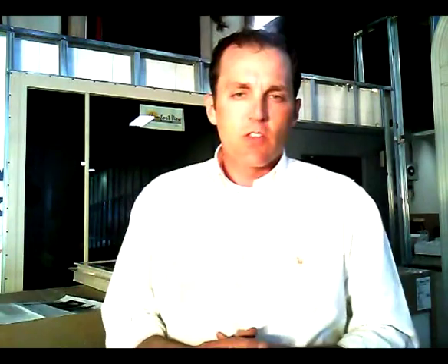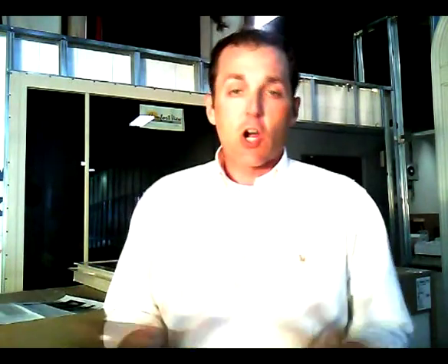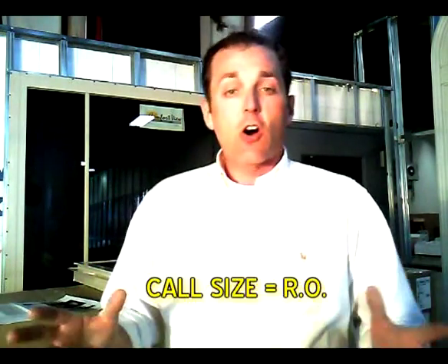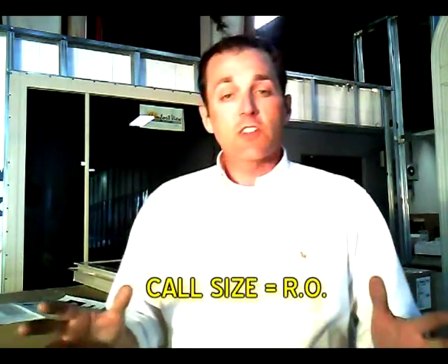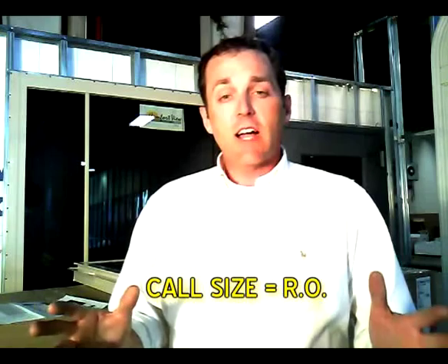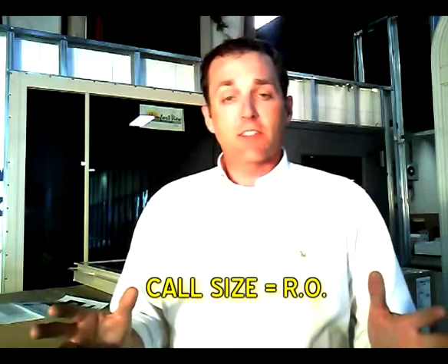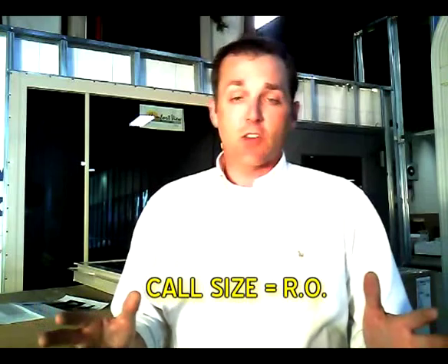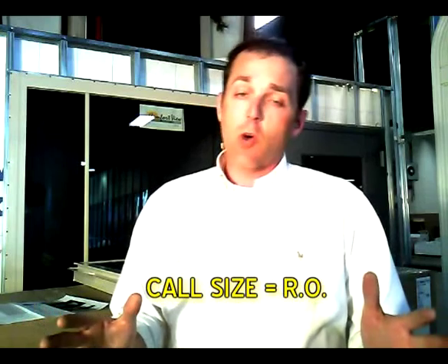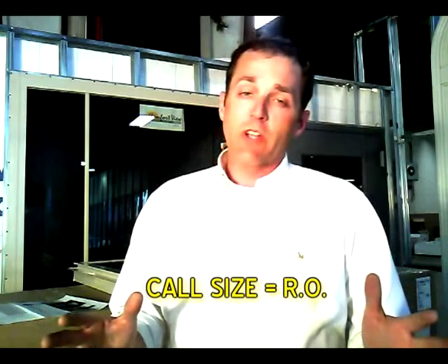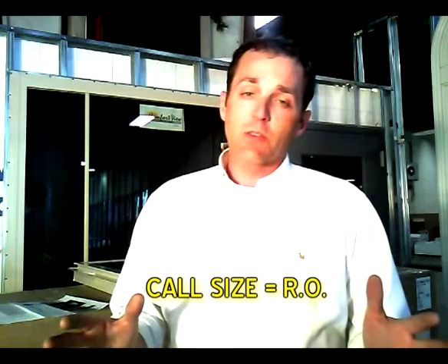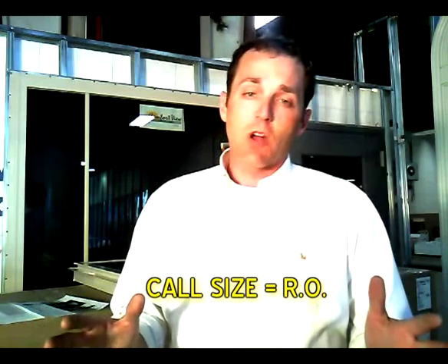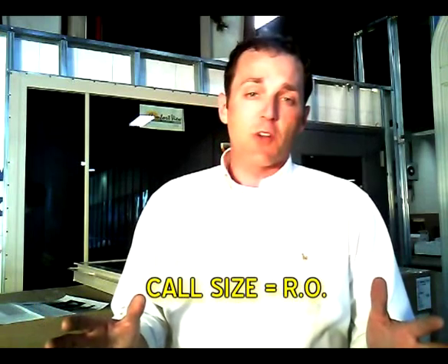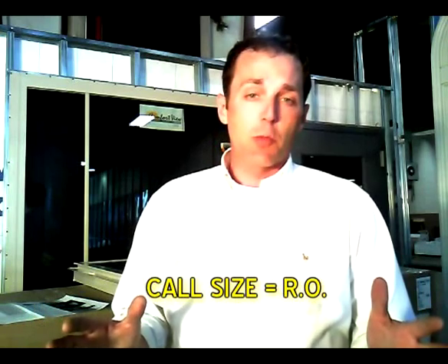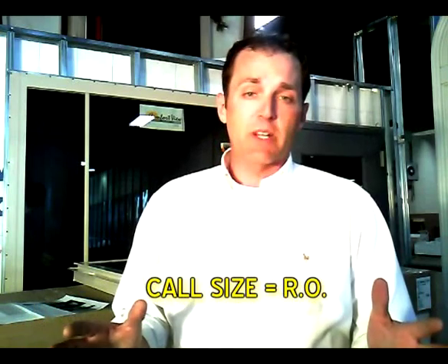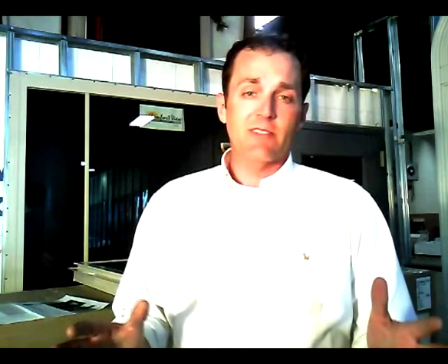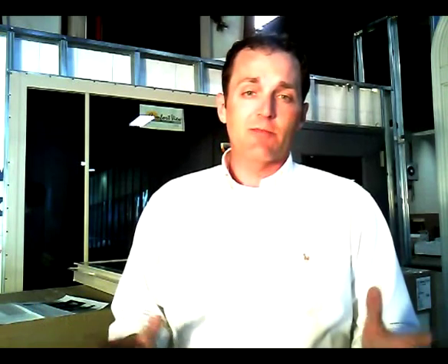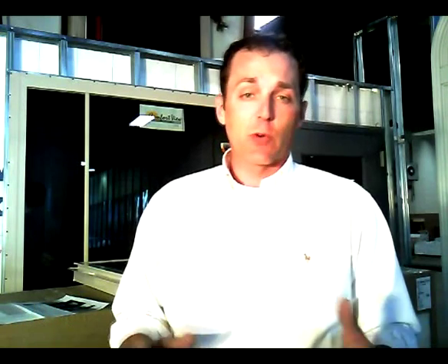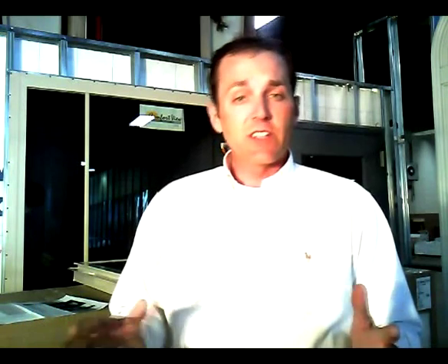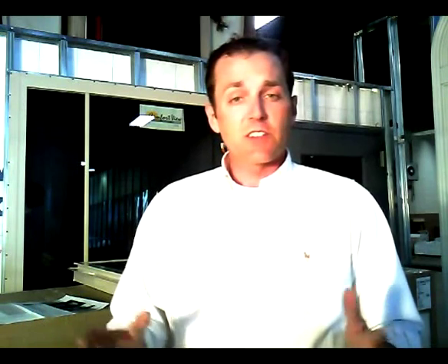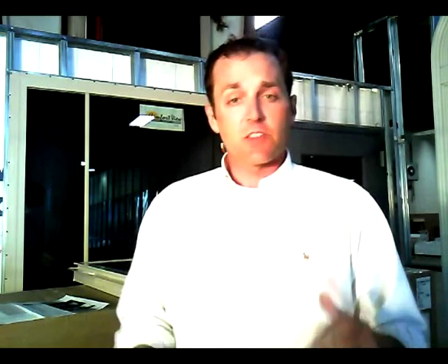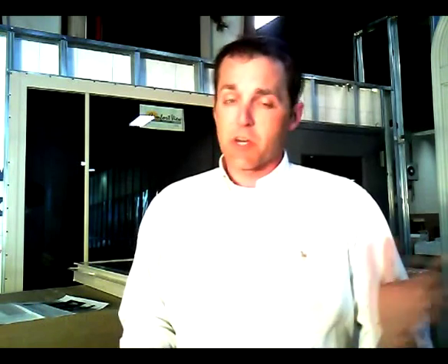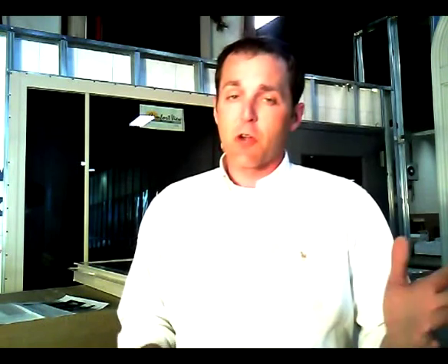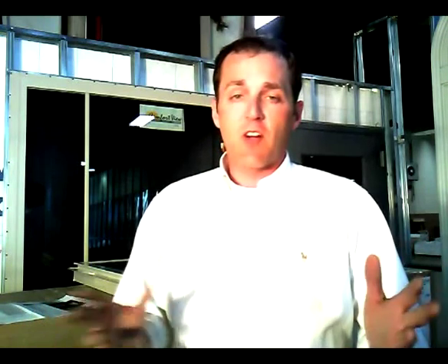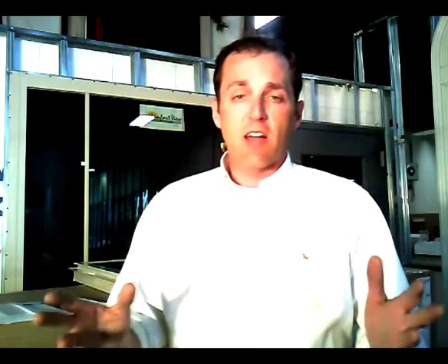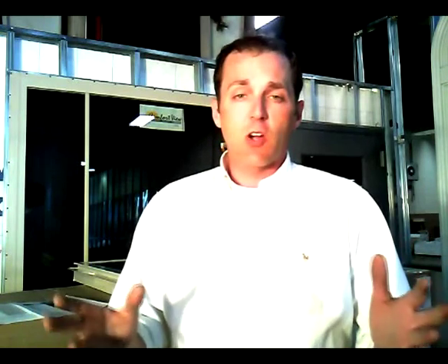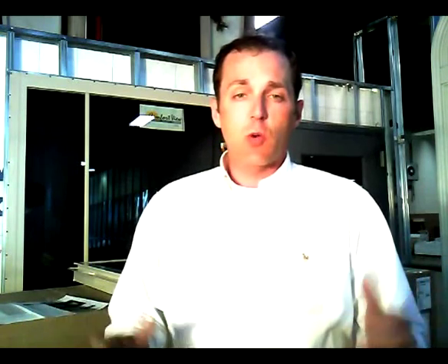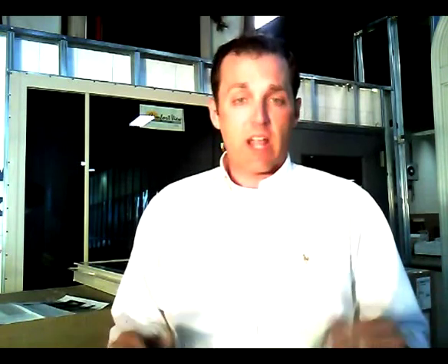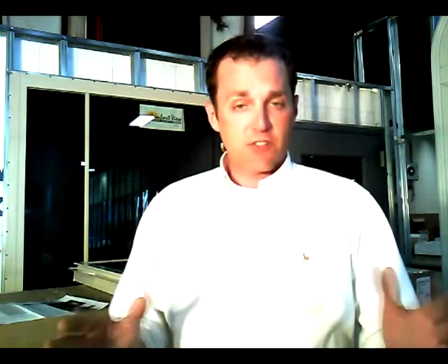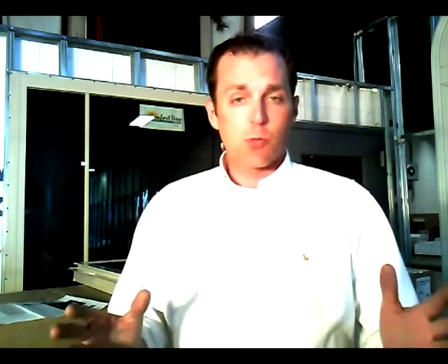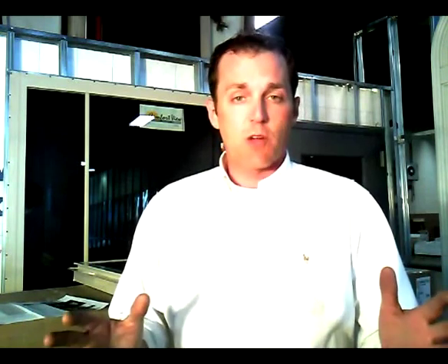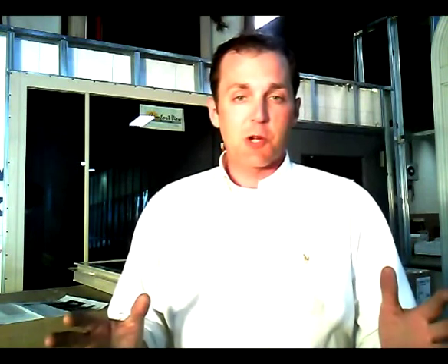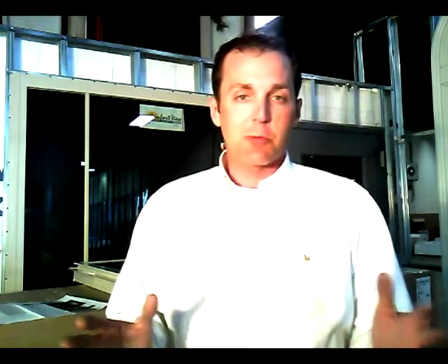The call size is always the rough opening. For instance, 3050 — that's your rough opening.